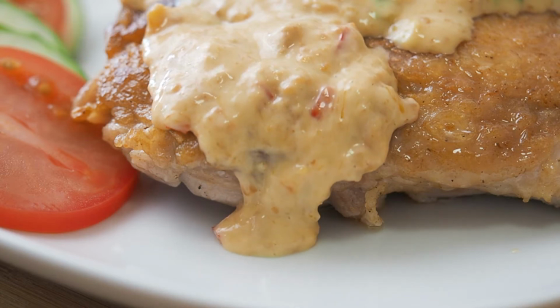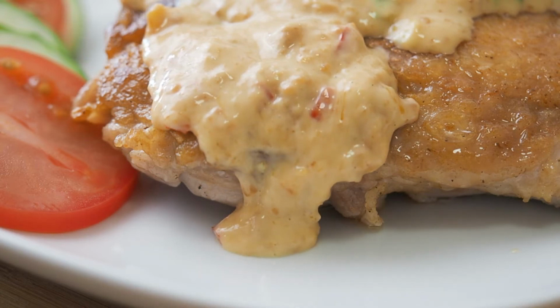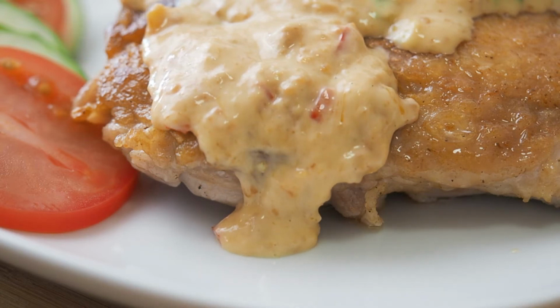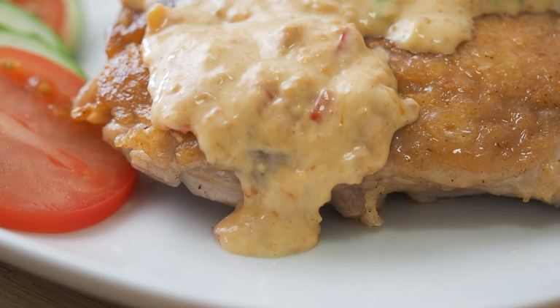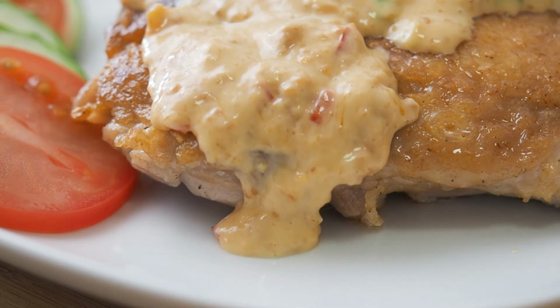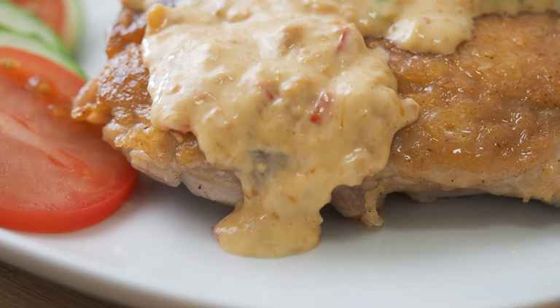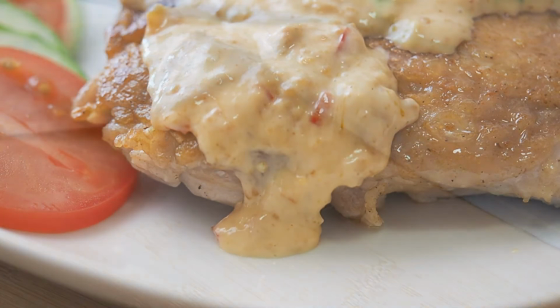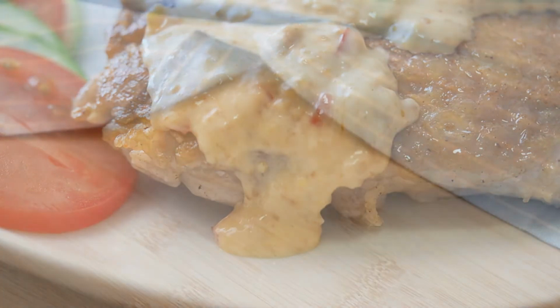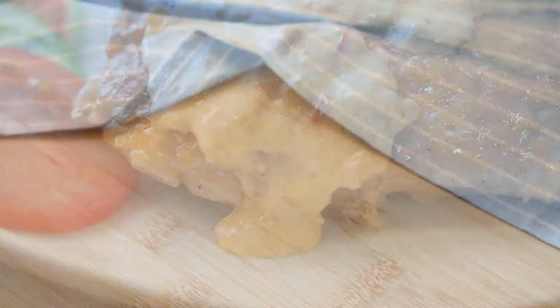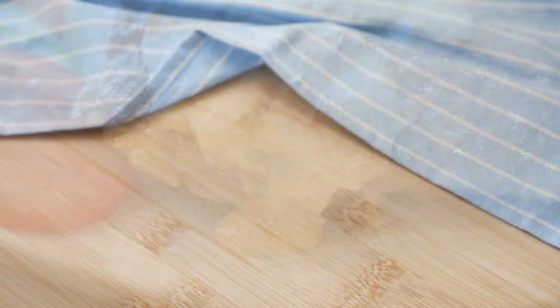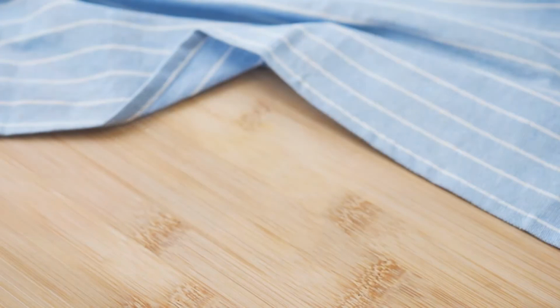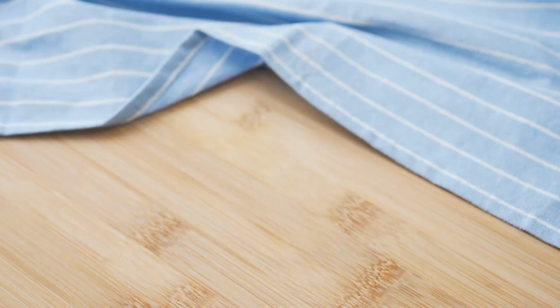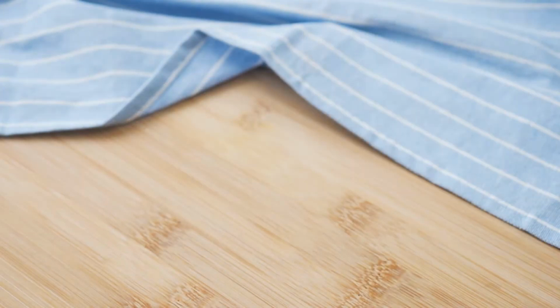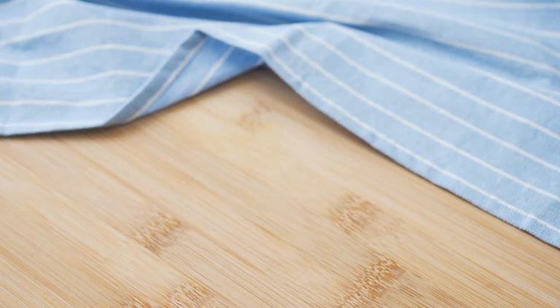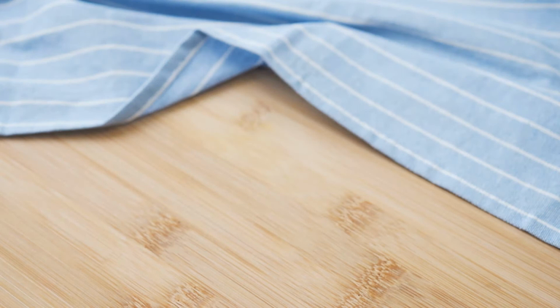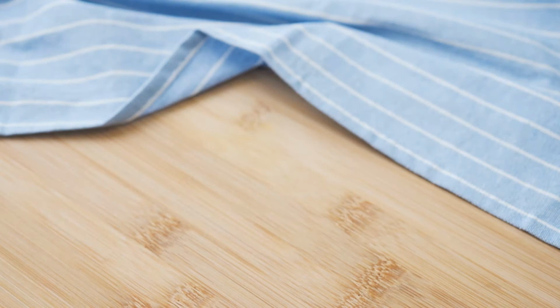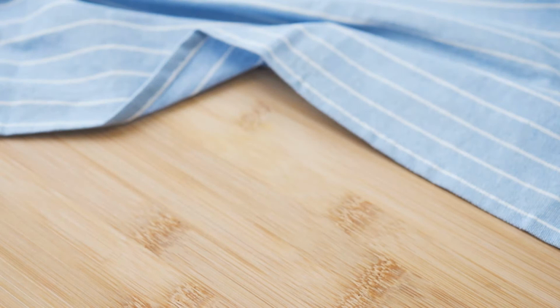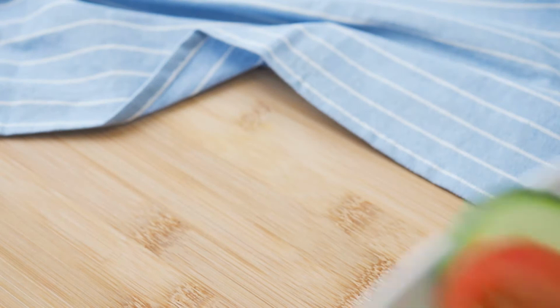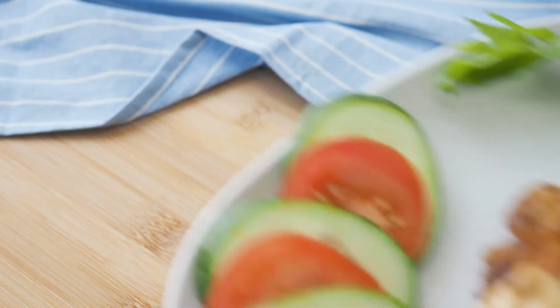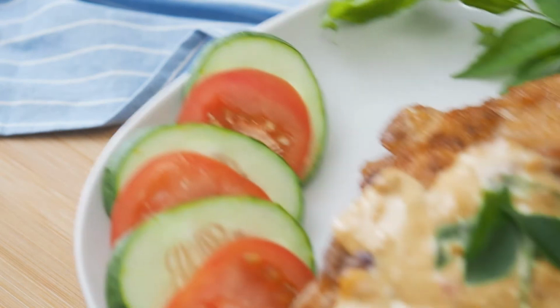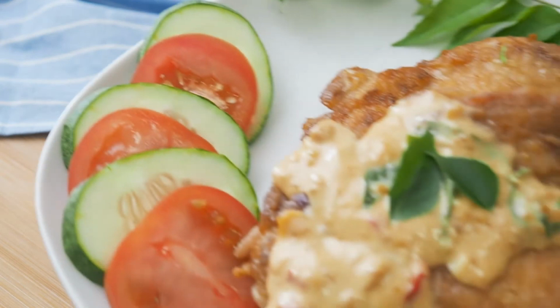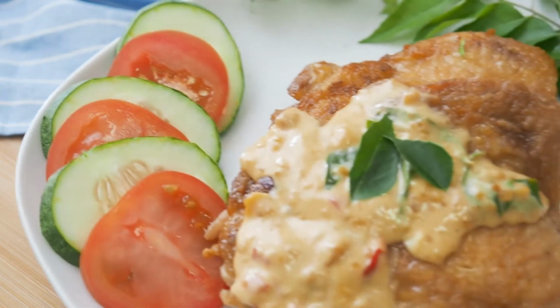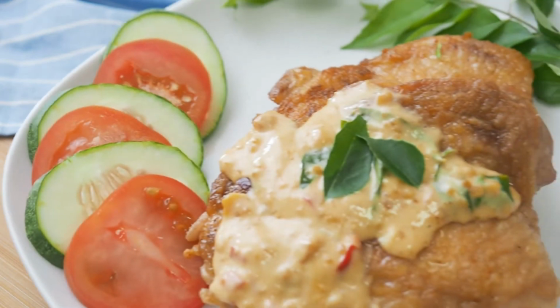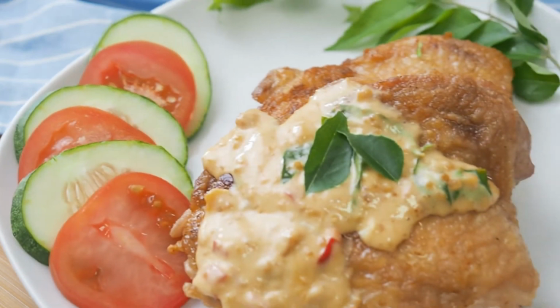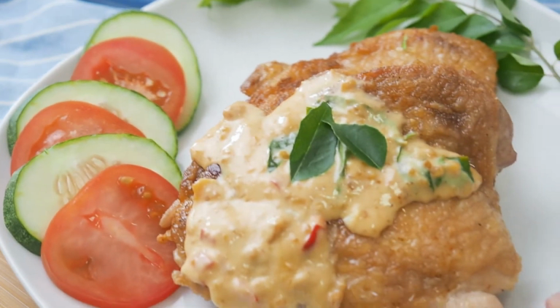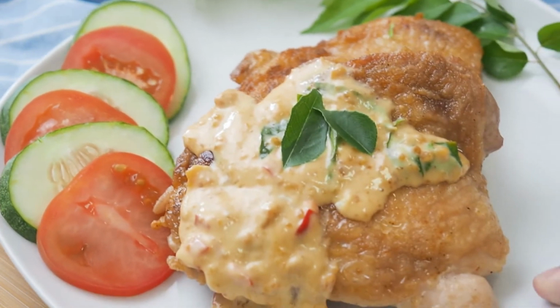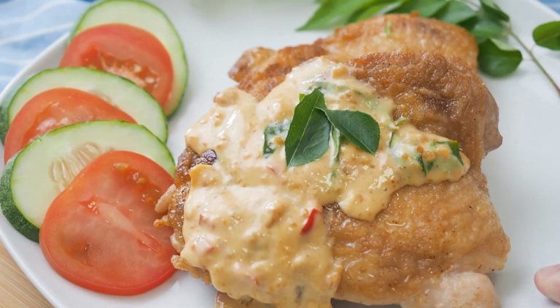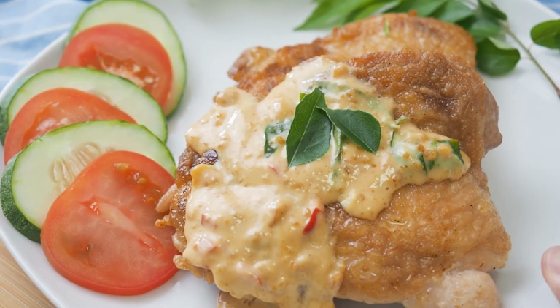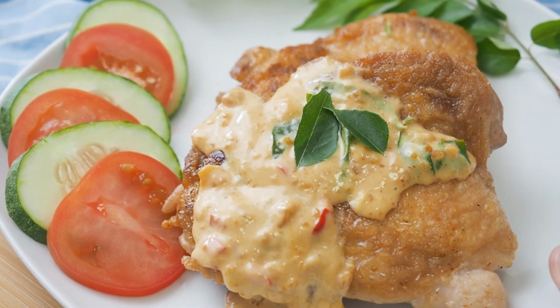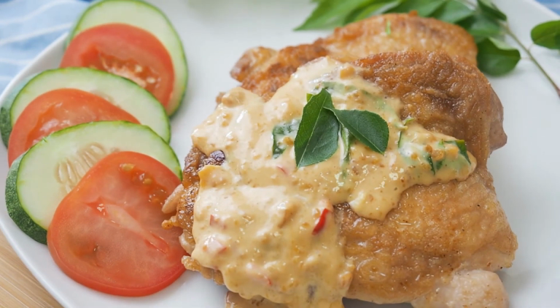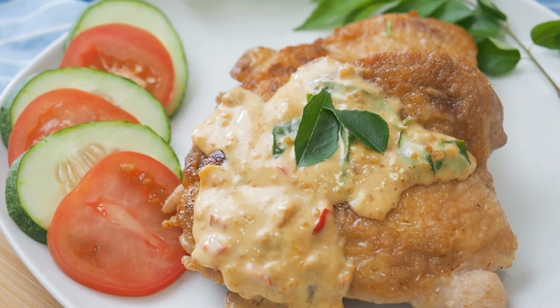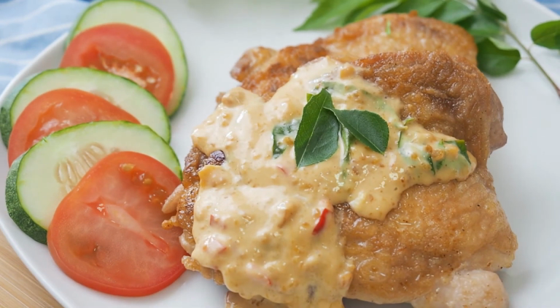This is Daddy from Busy Daddy Cooks. Today we are making chicken chop with salted egg sauce.